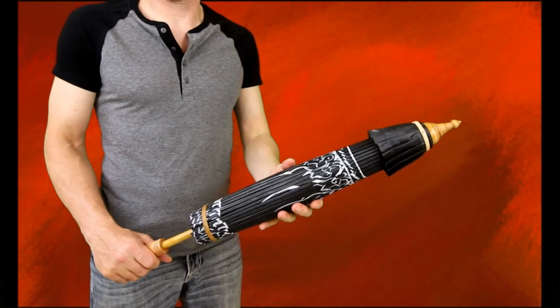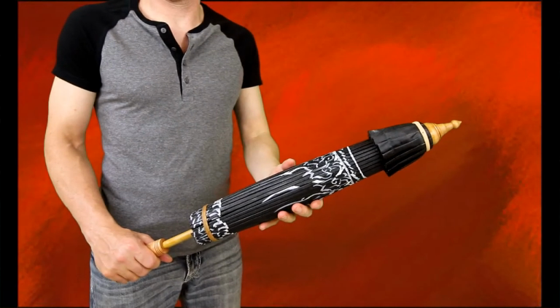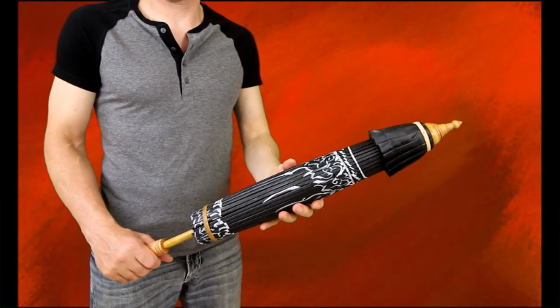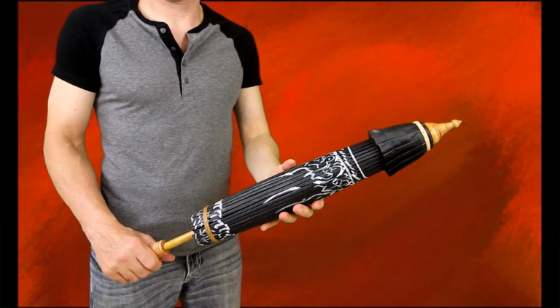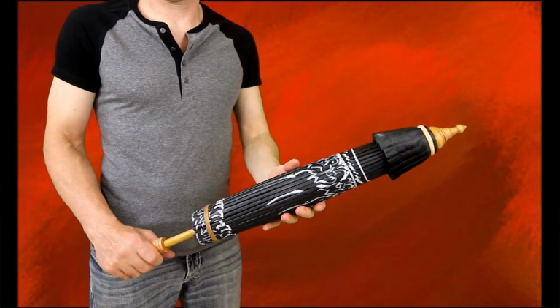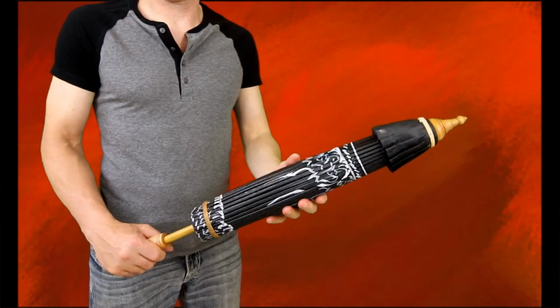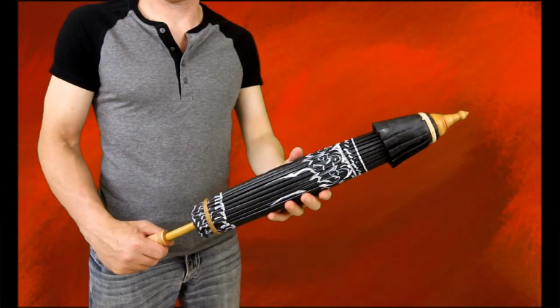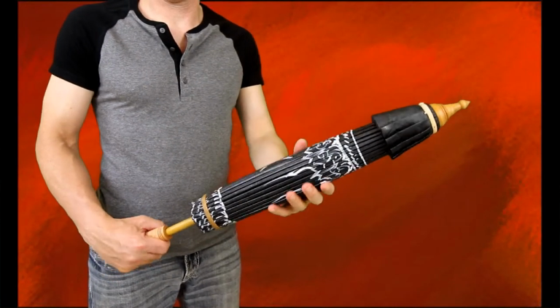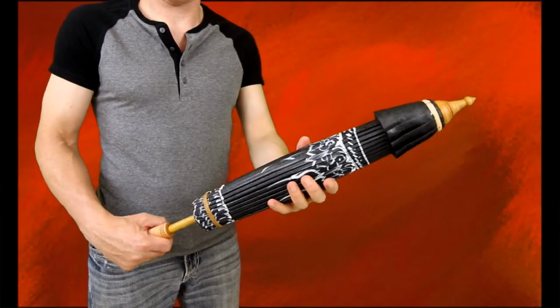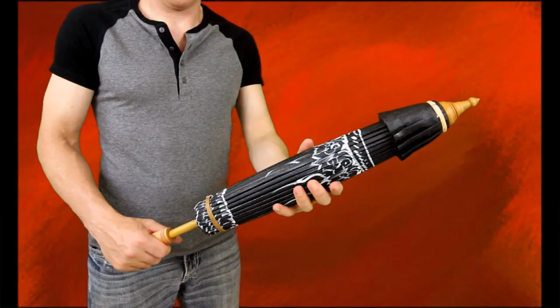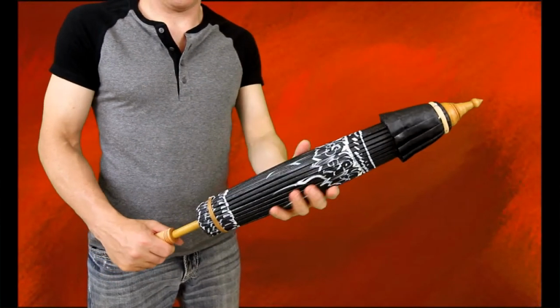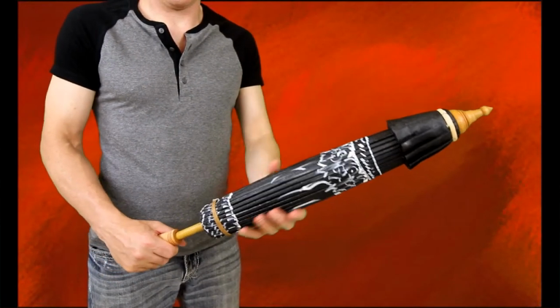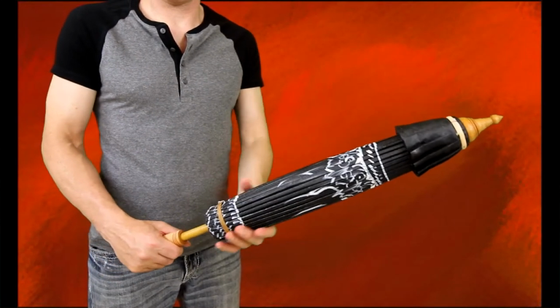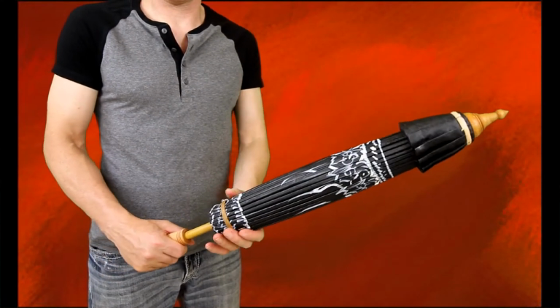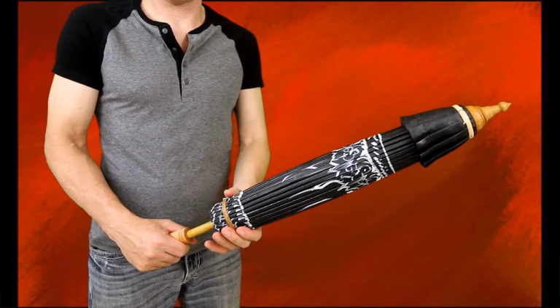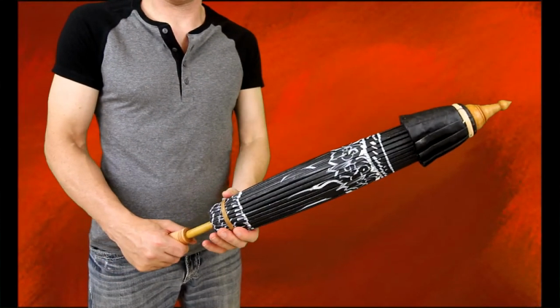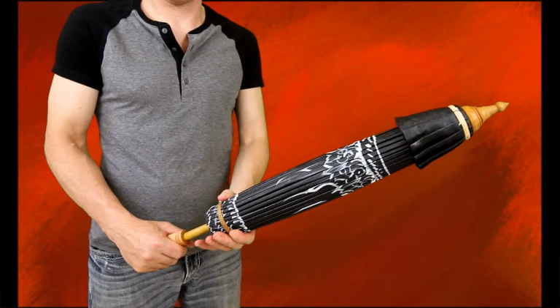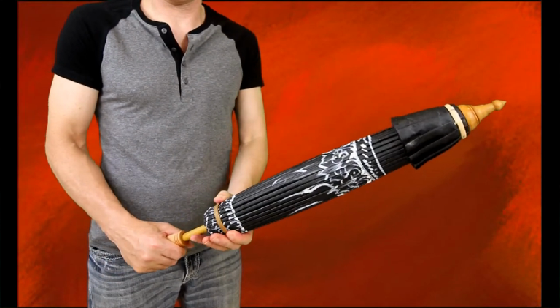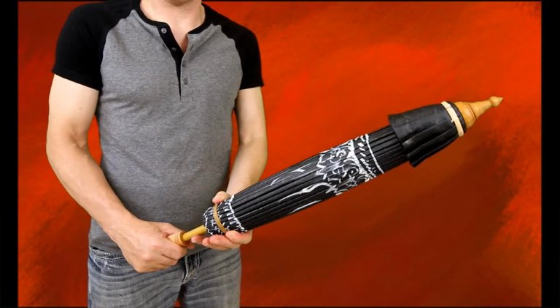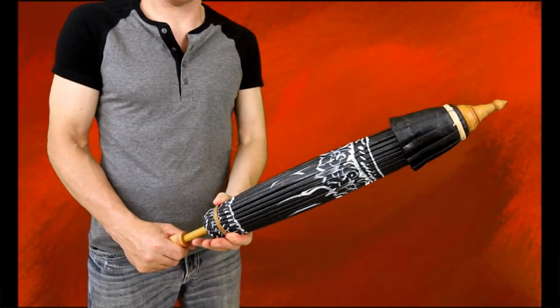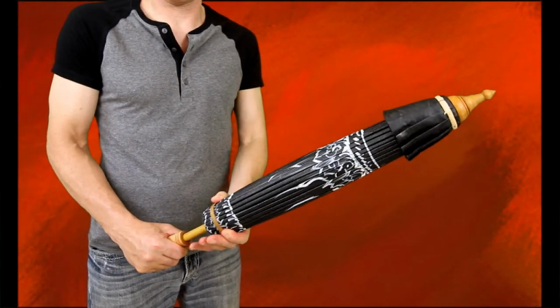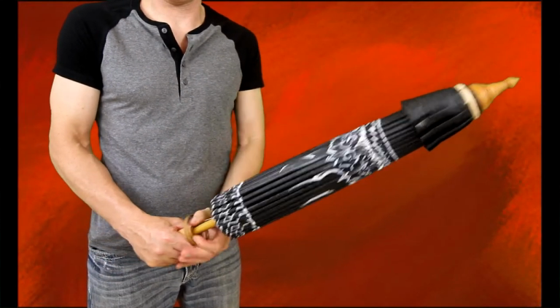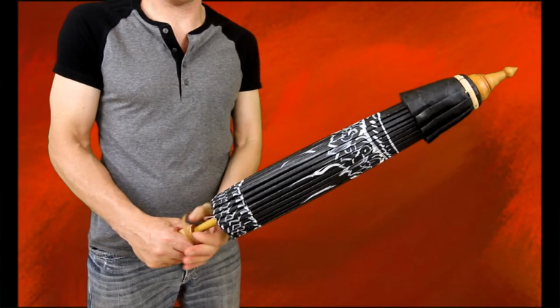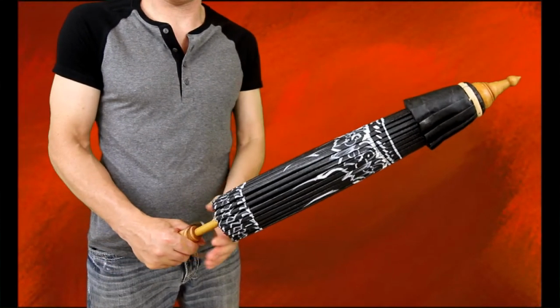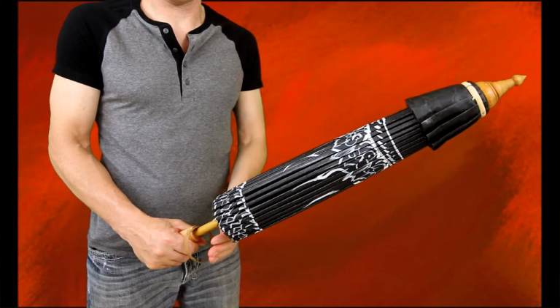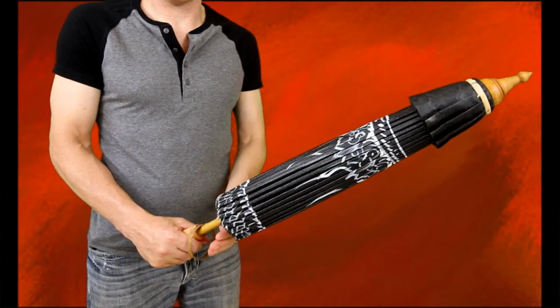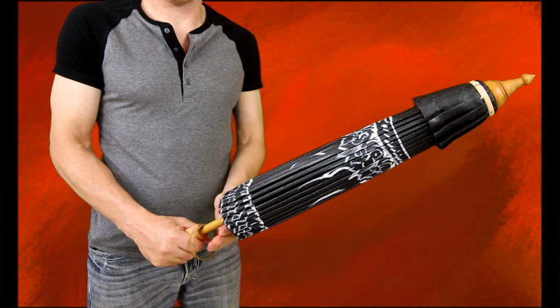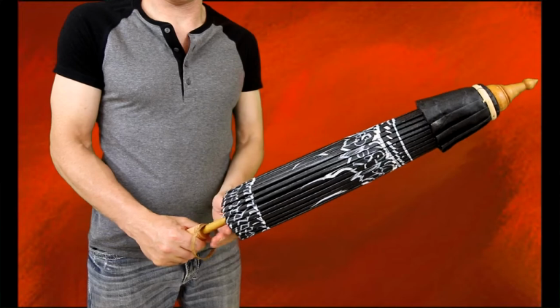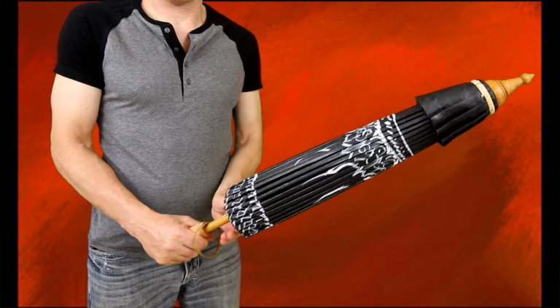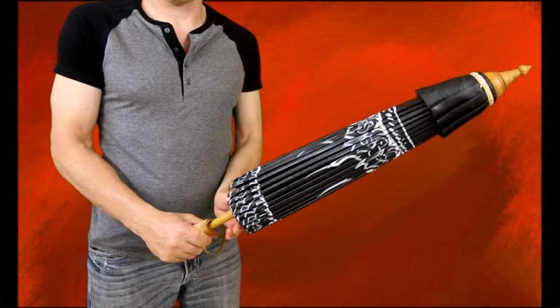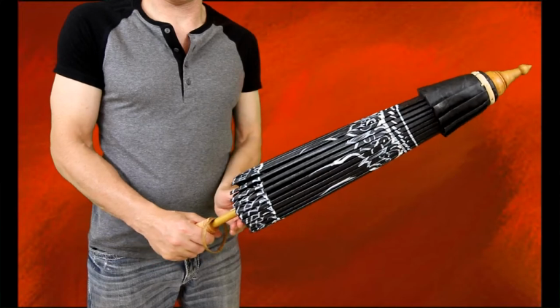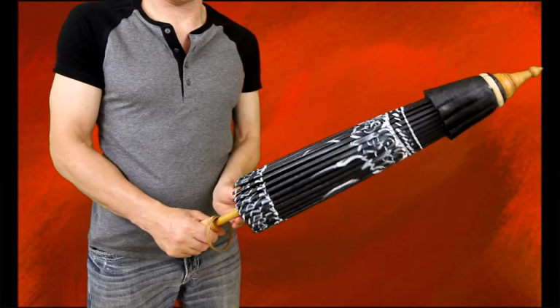This is our black traditional Thai umbrella. I'm going to tell you a few things about it.